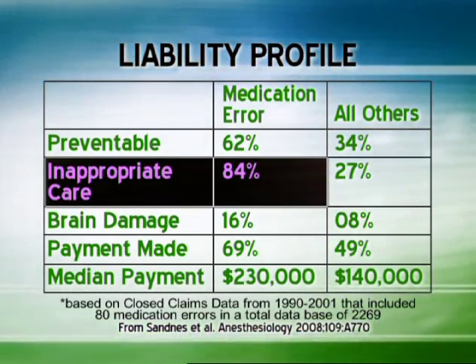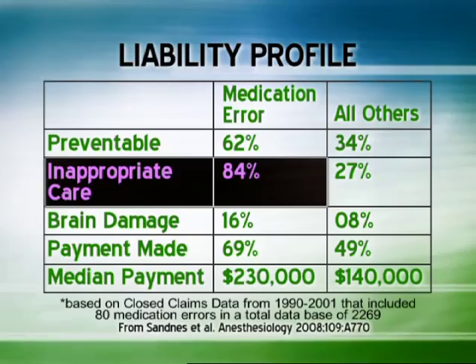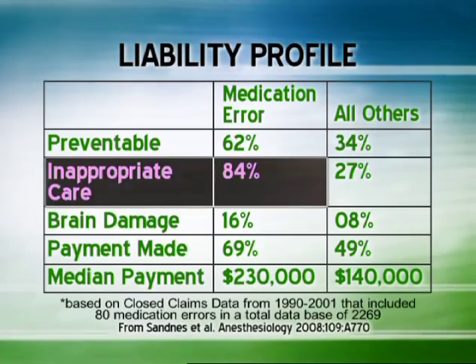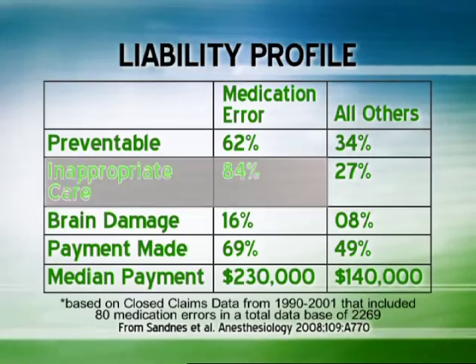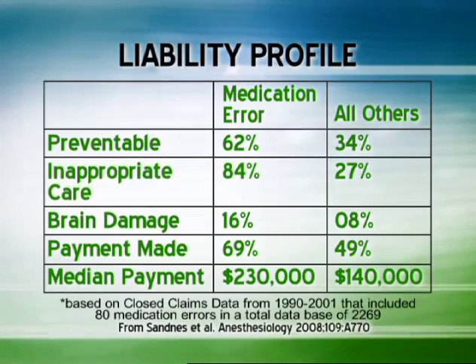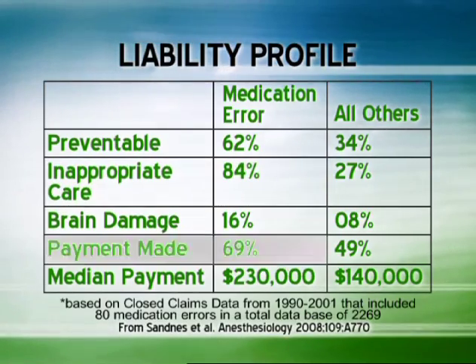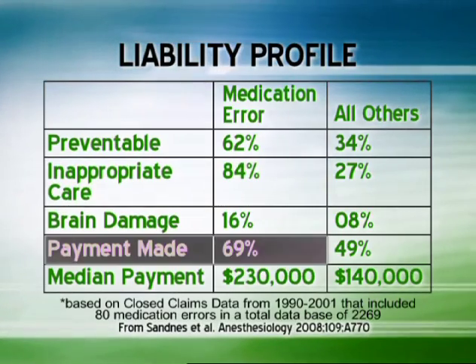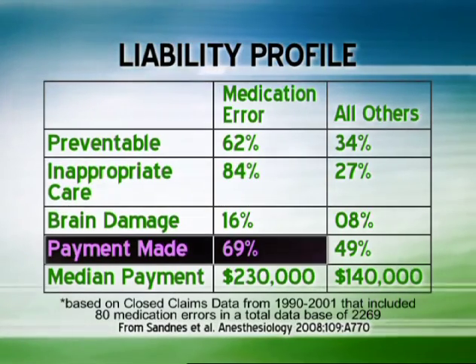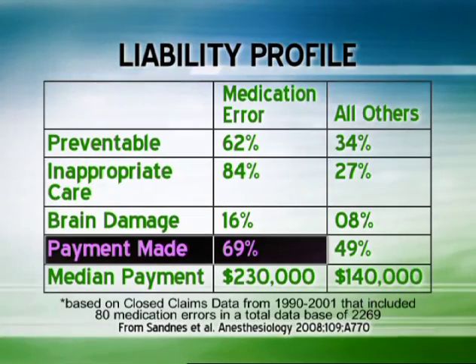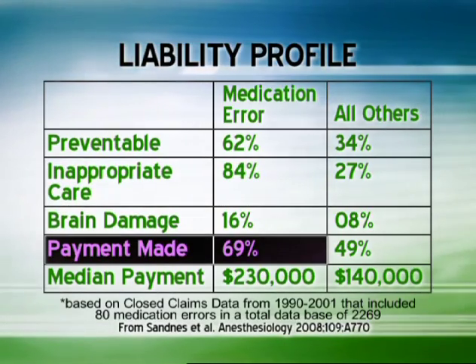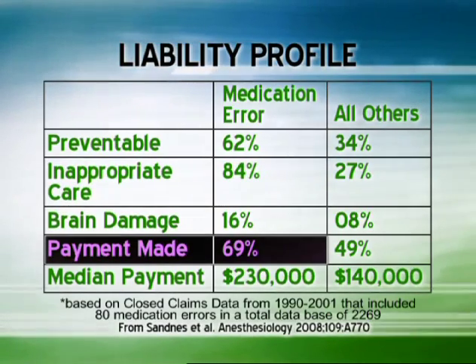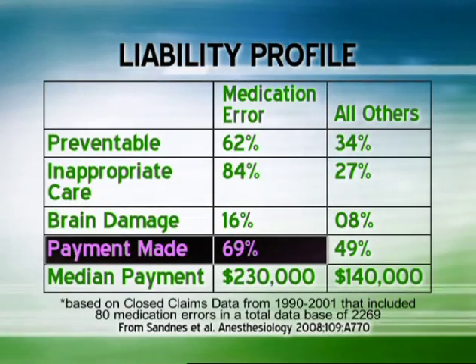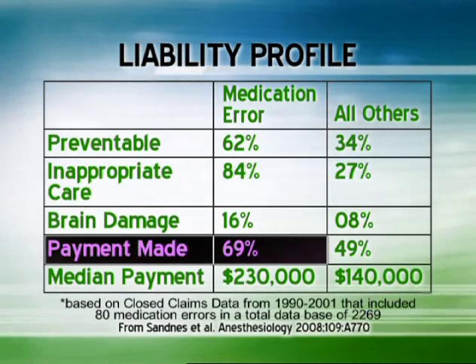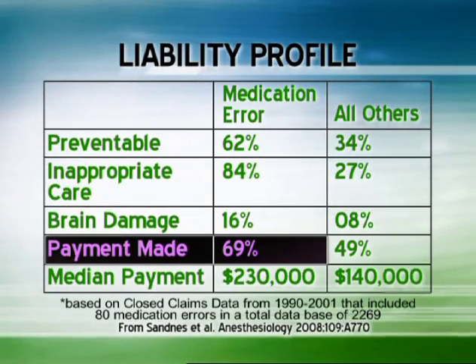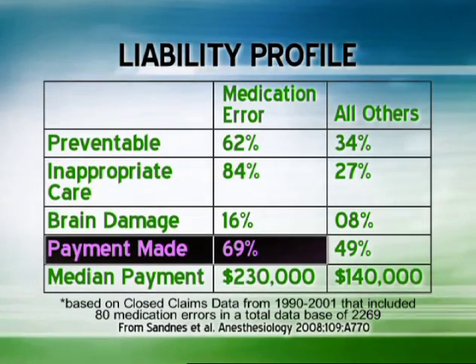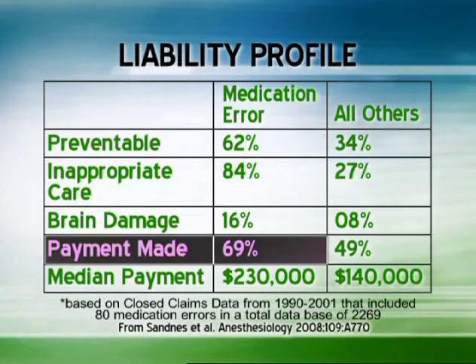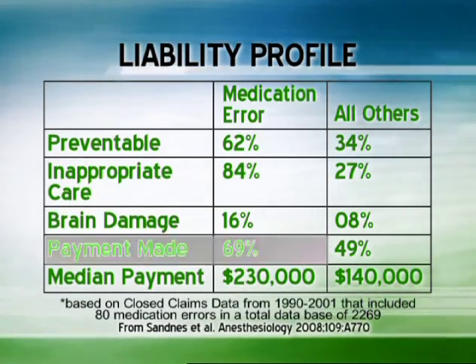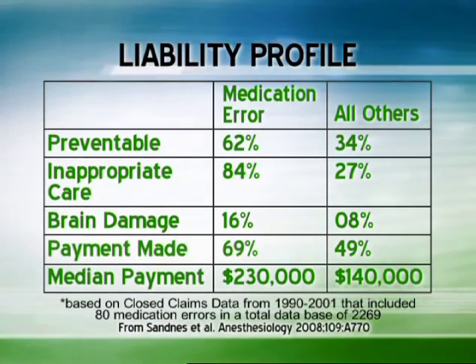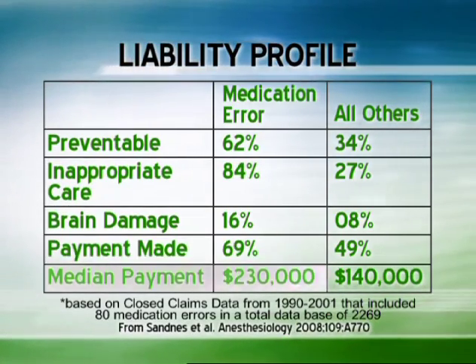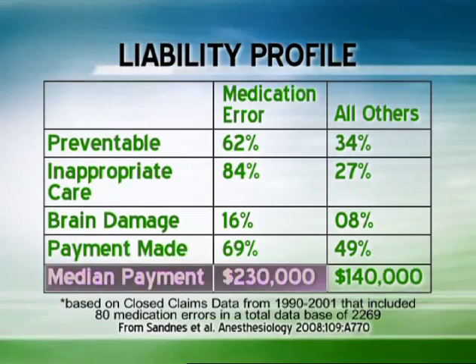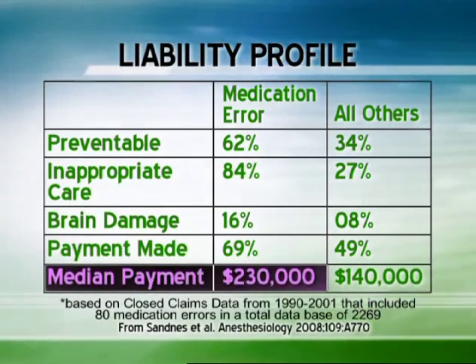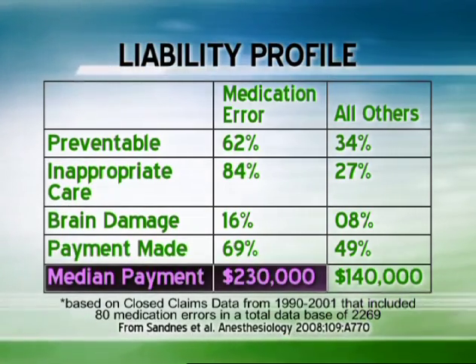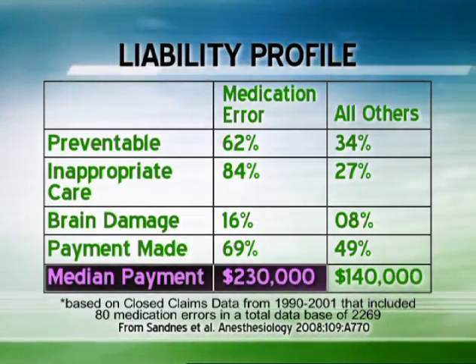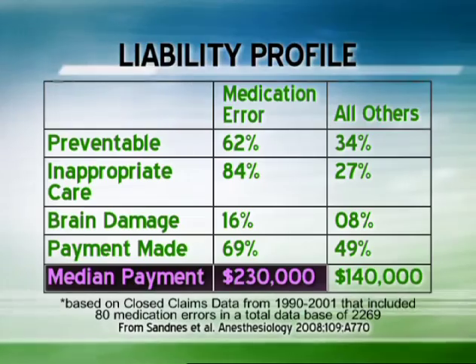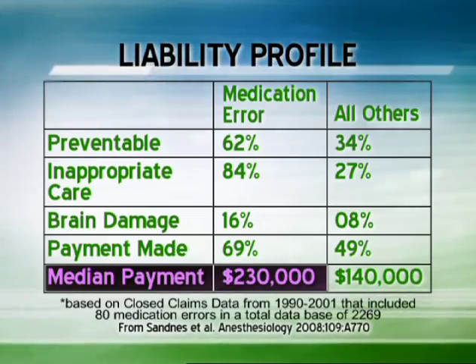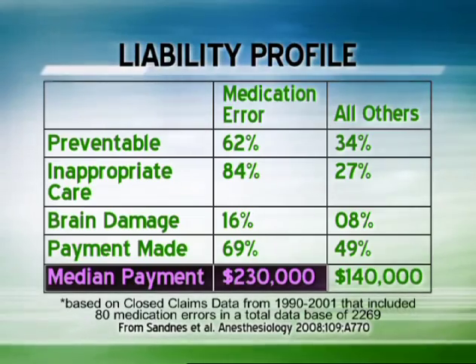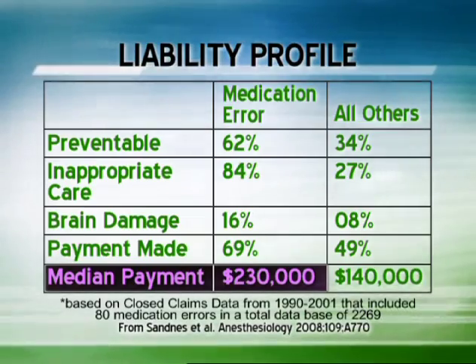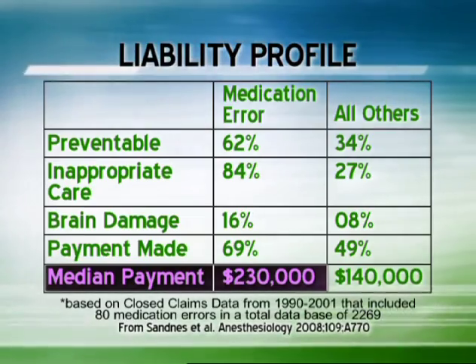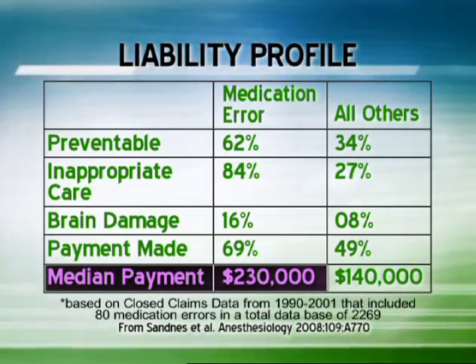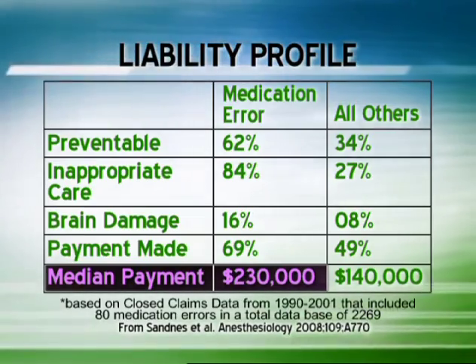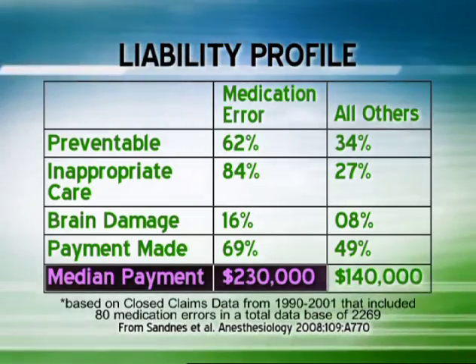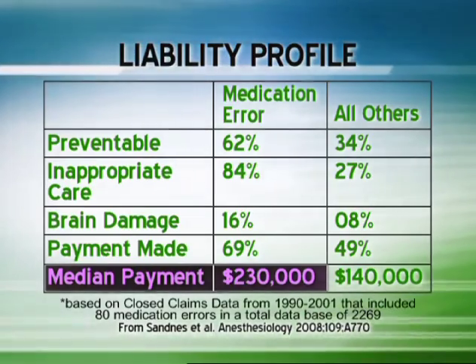Additionally, the likelihood of a payment was greater, and the median payout was more than for other adverse events.